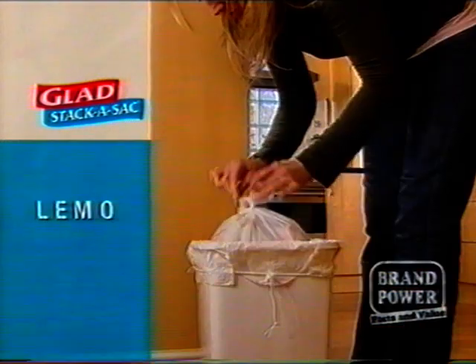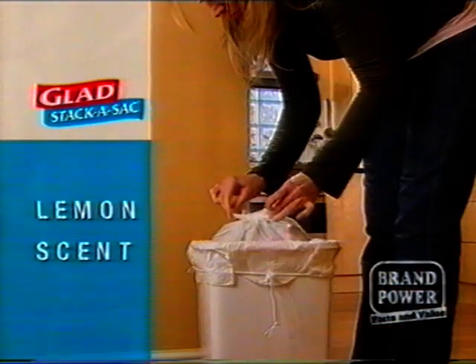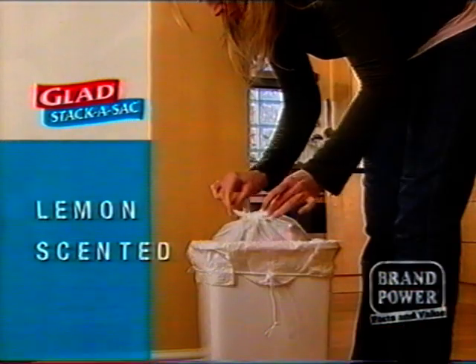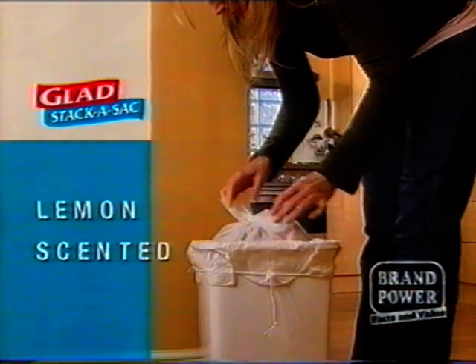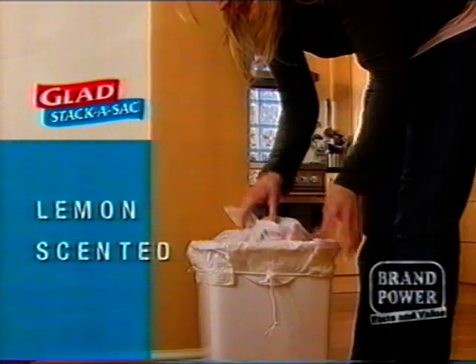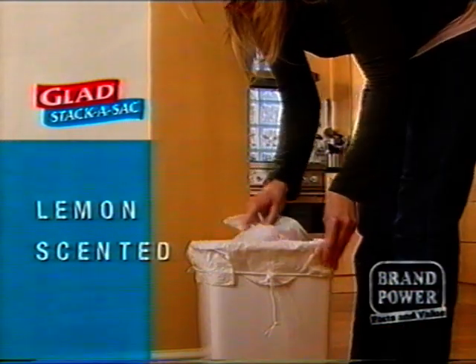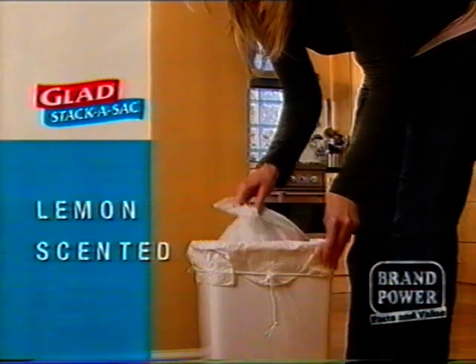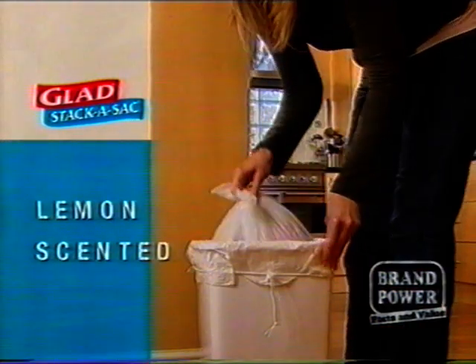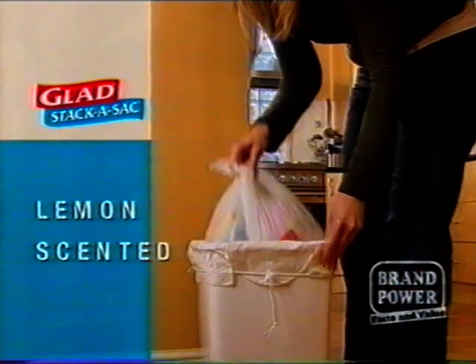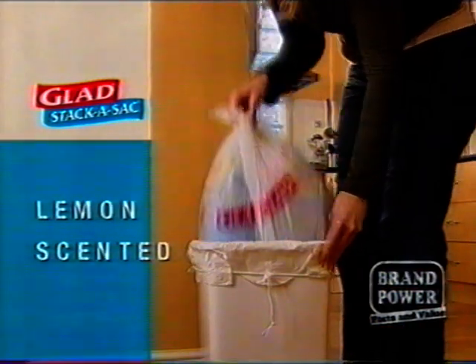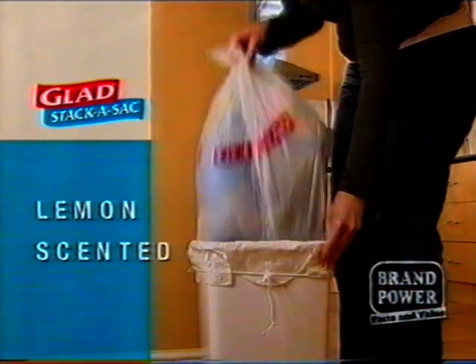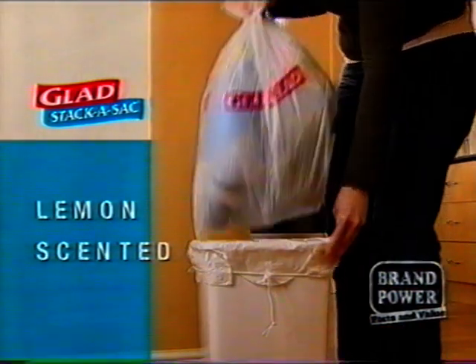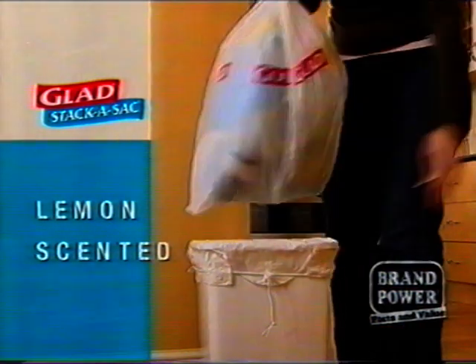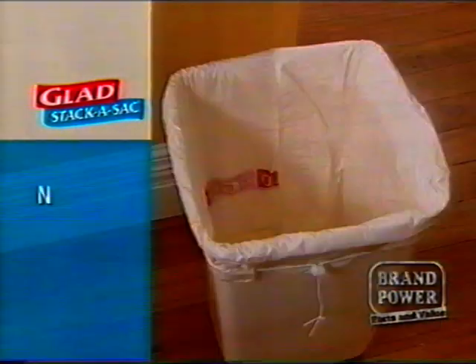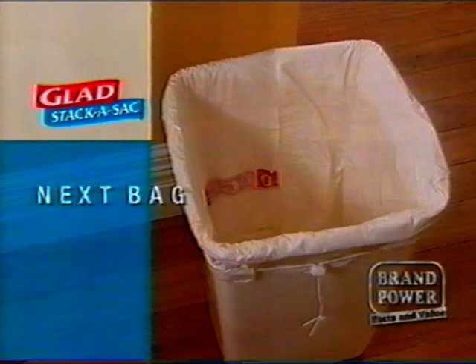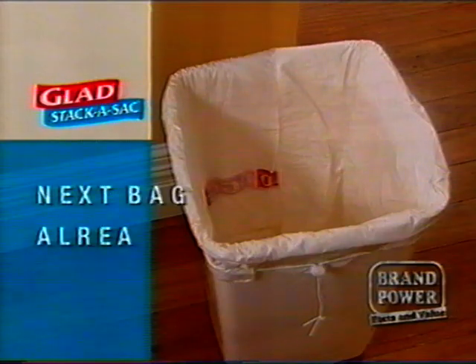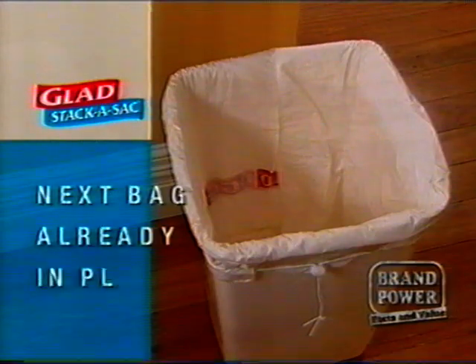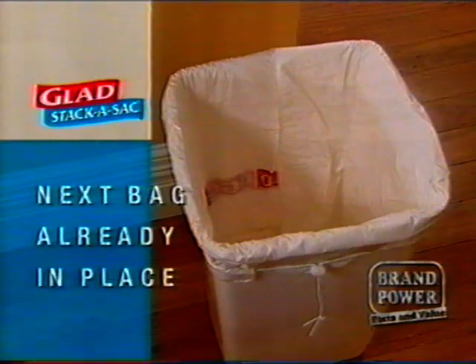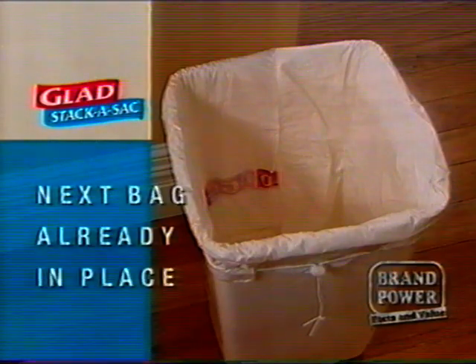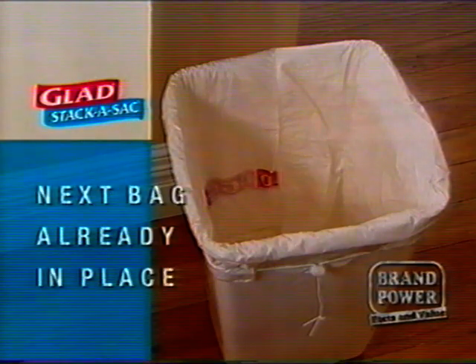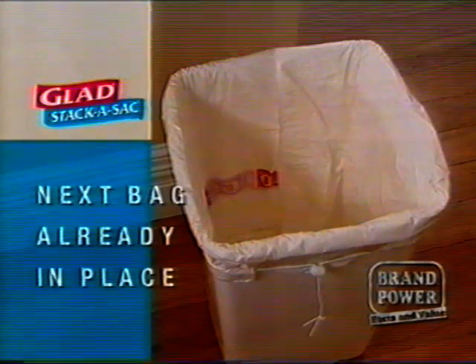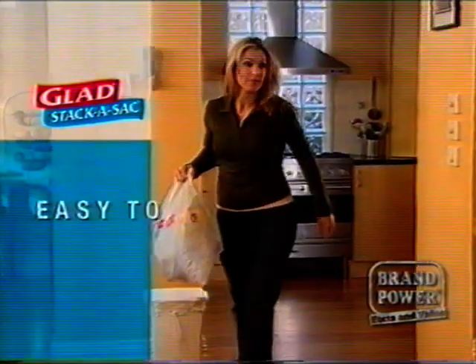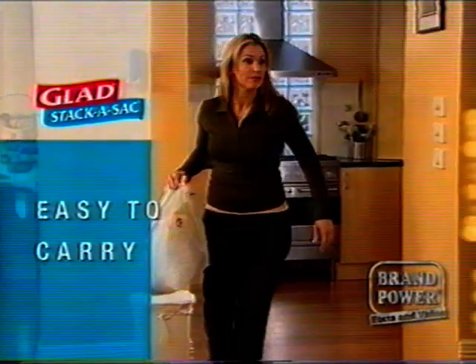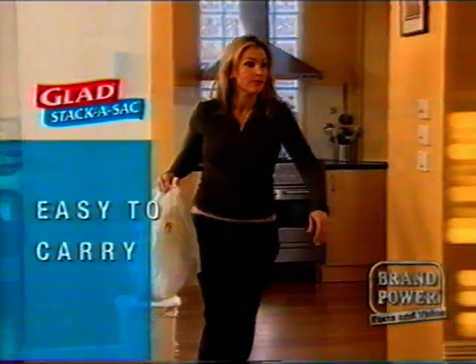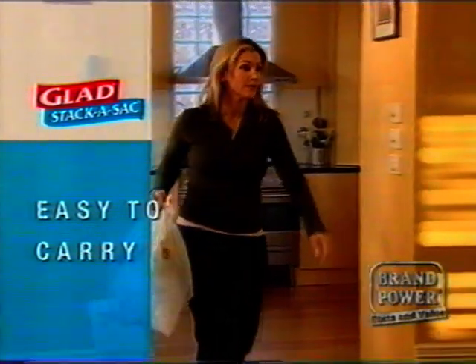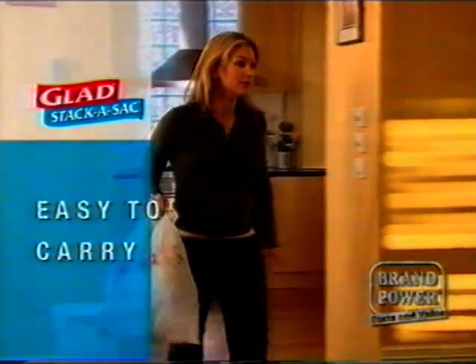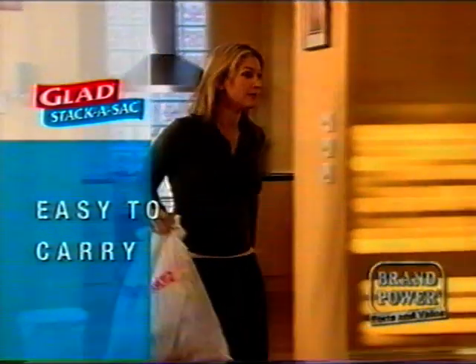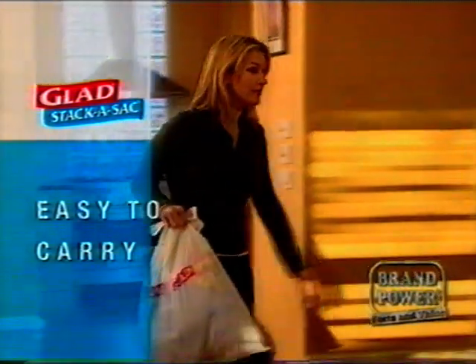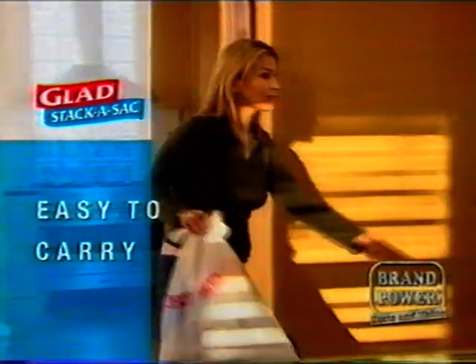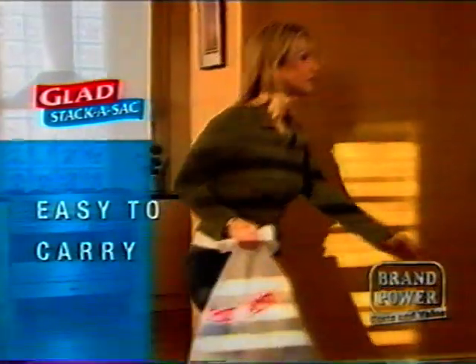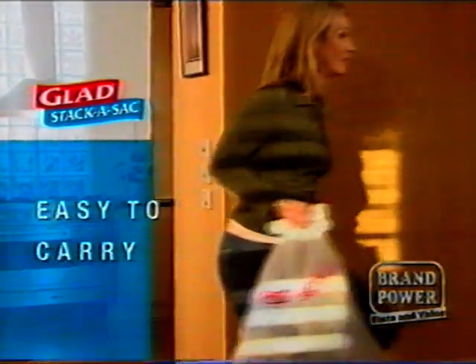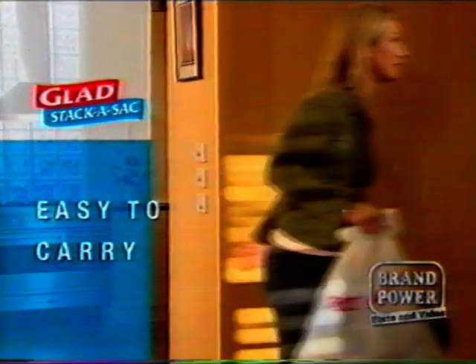Once full, simply tear away, leaving a new lemon scented bag in place and ready to use. Plus, with handy ties, full bags are easier to carry.